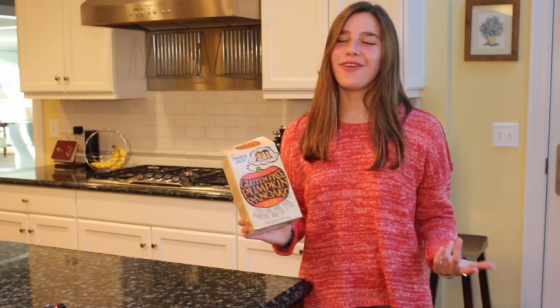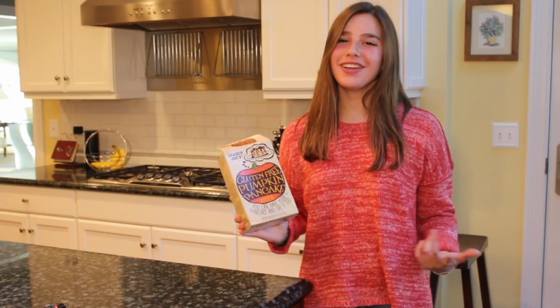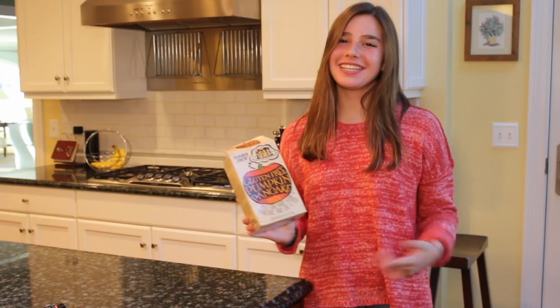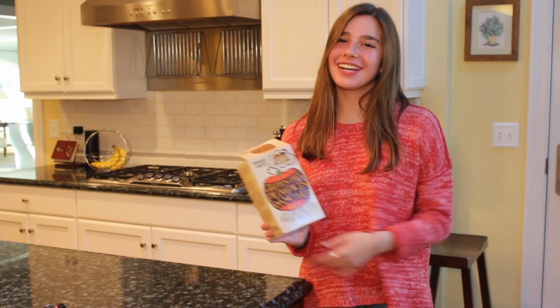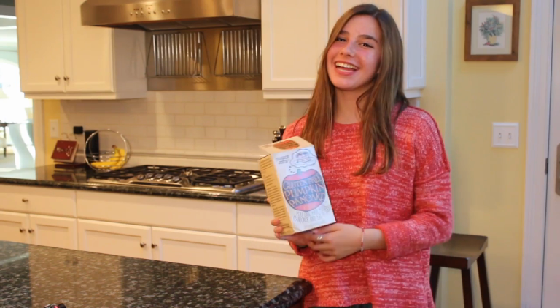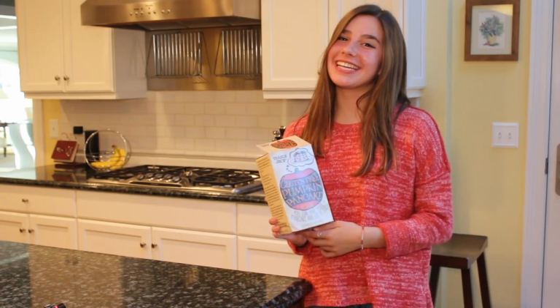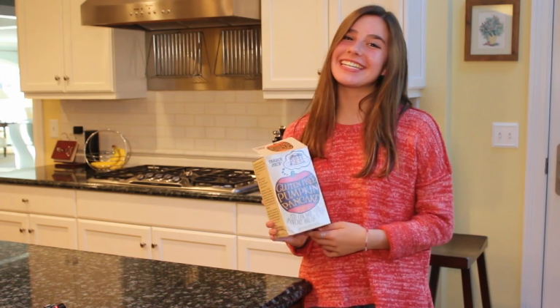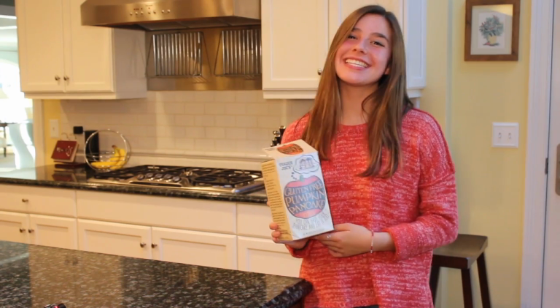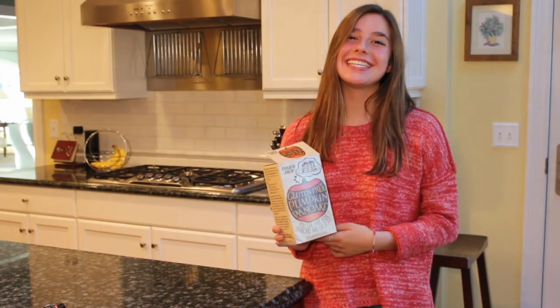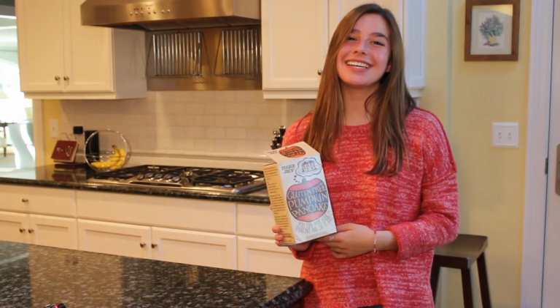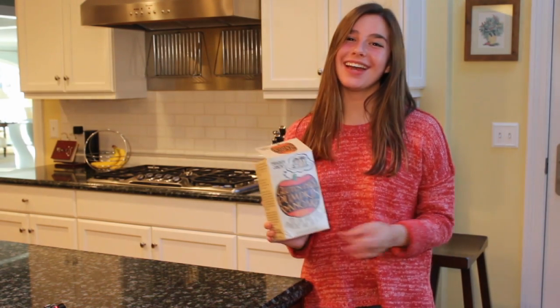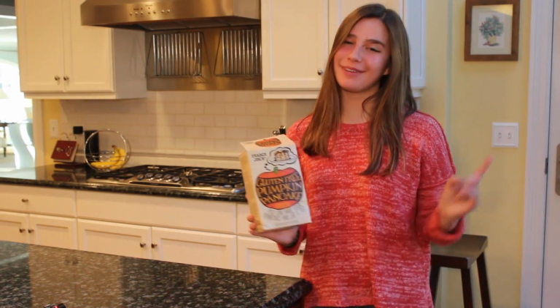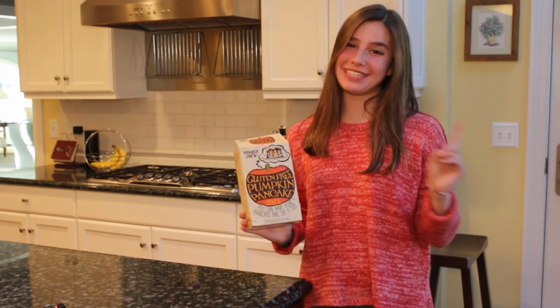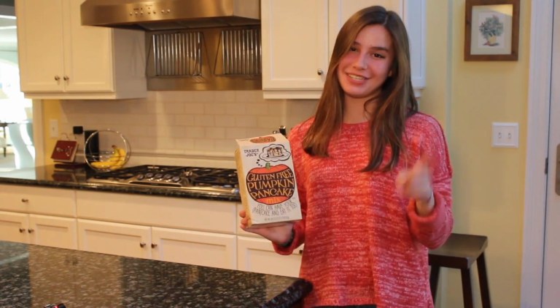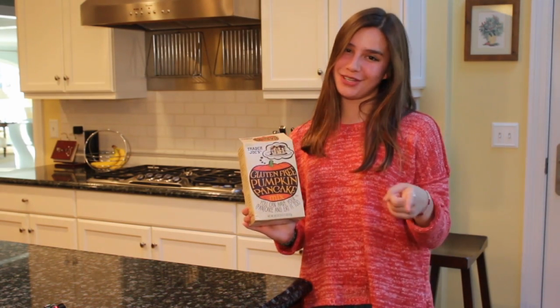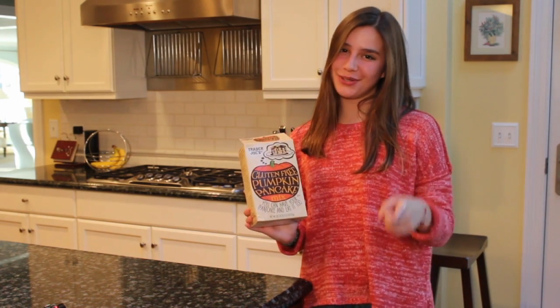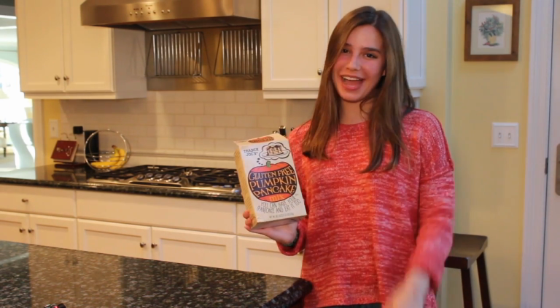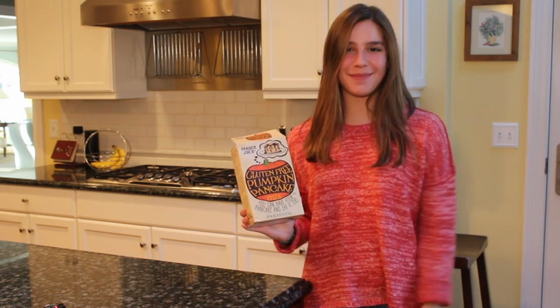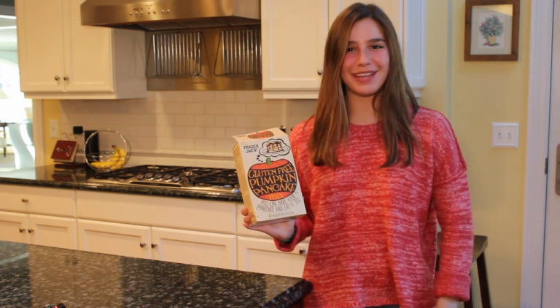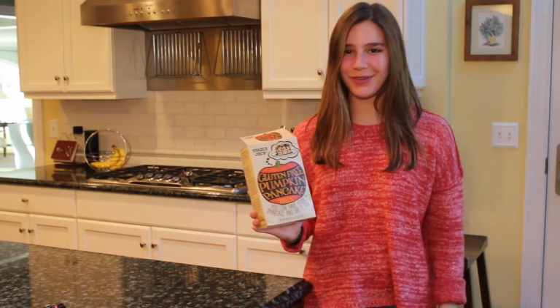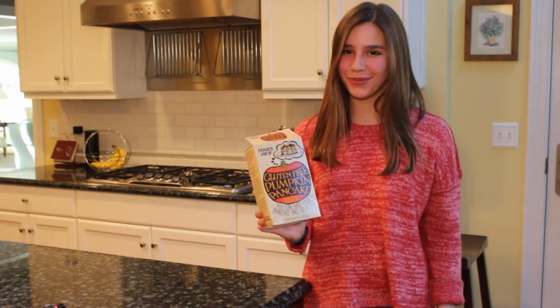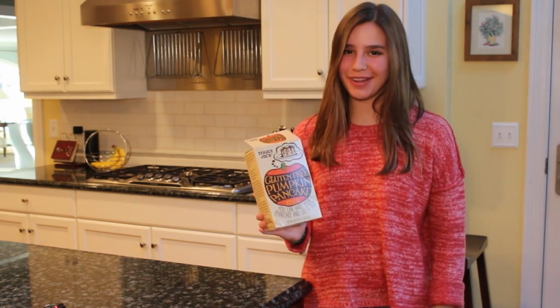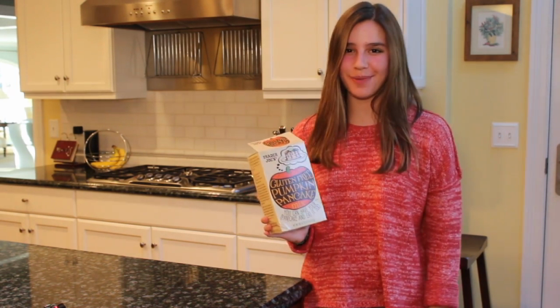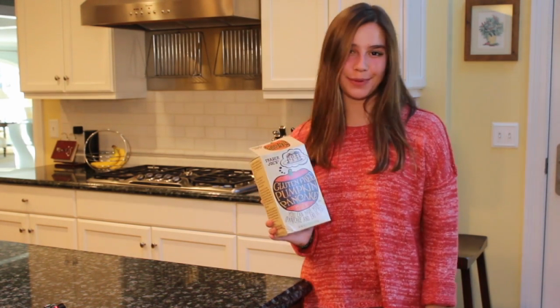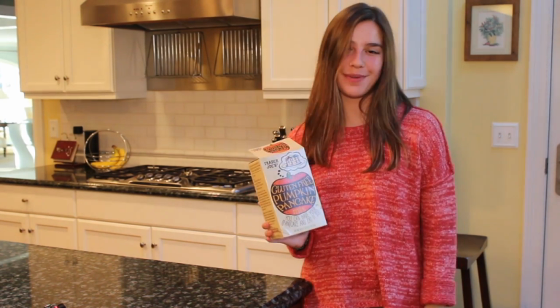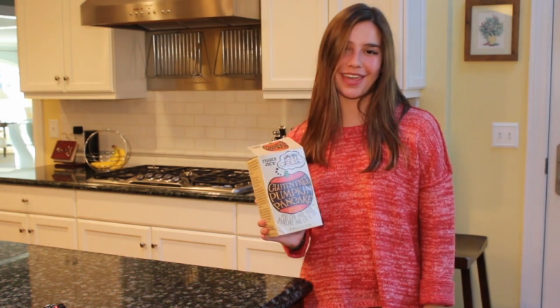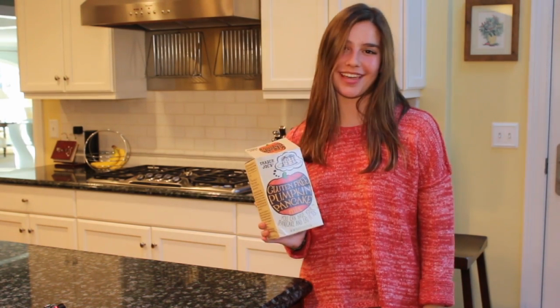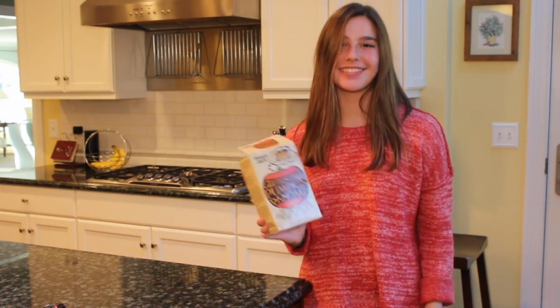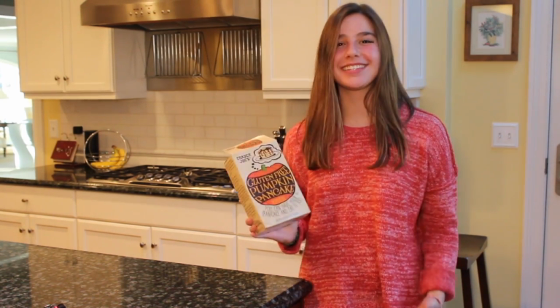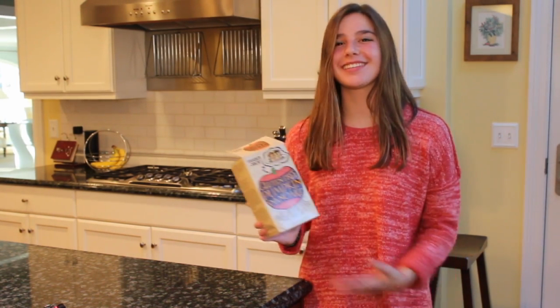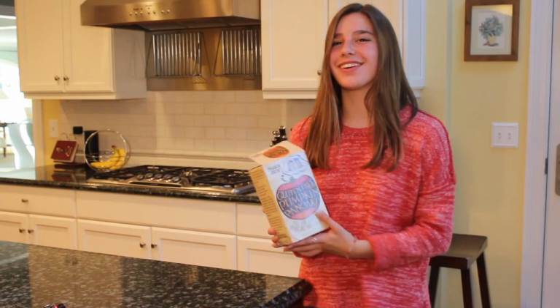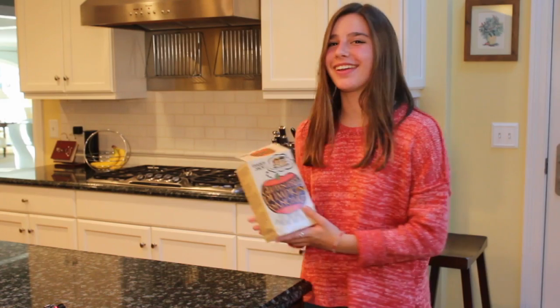Ball is here, and to get into the season, I'm going to teach you how to make gluten-free pumpkin pancakes. Let's get started.